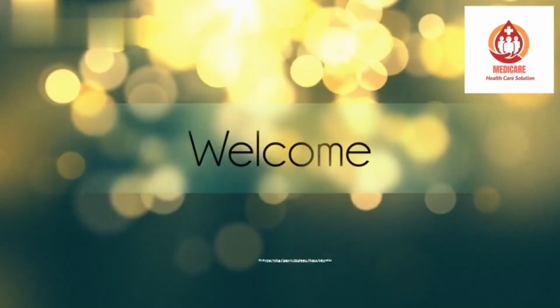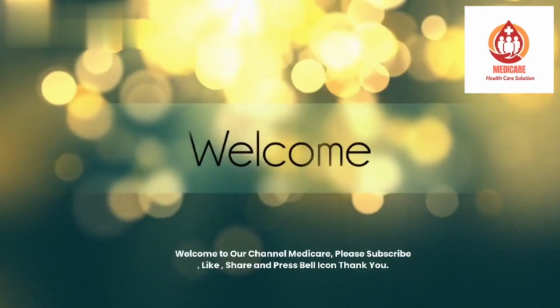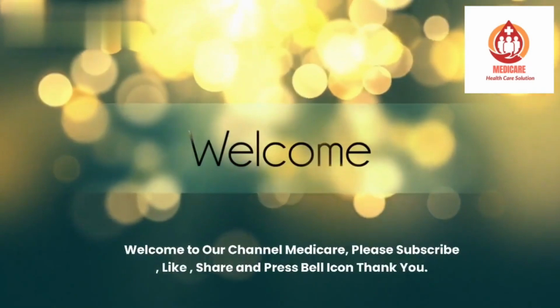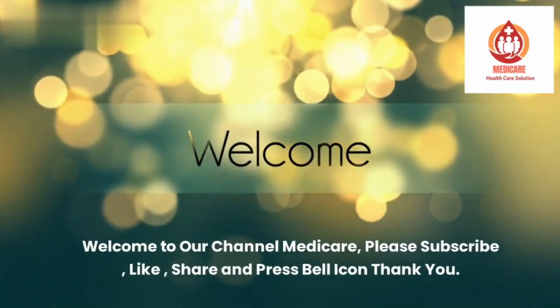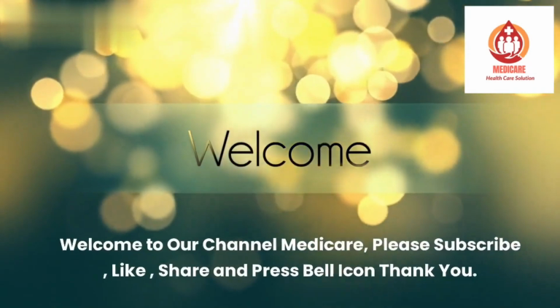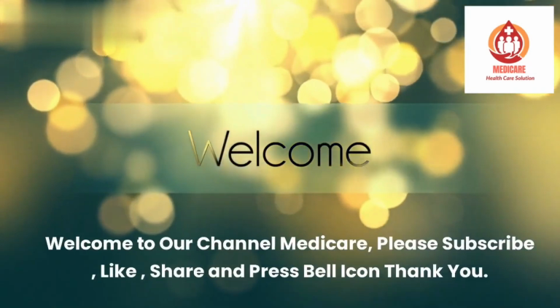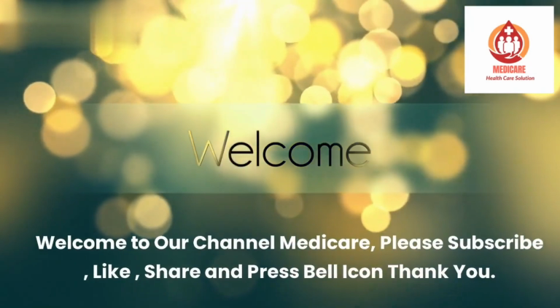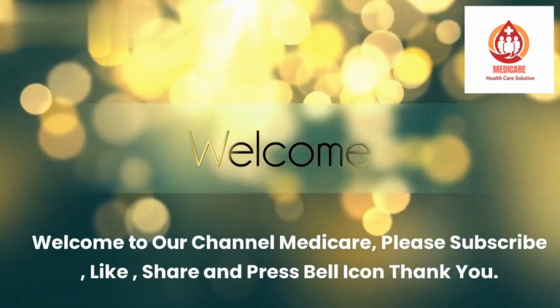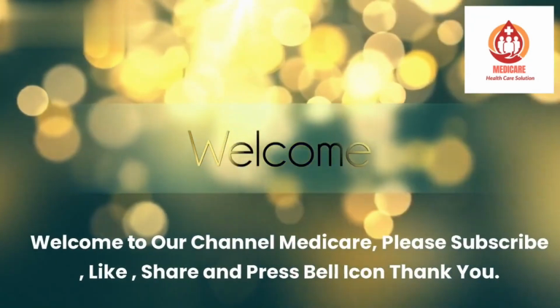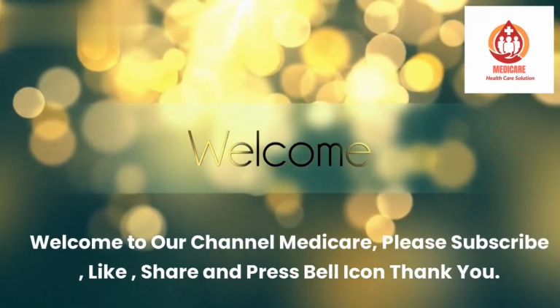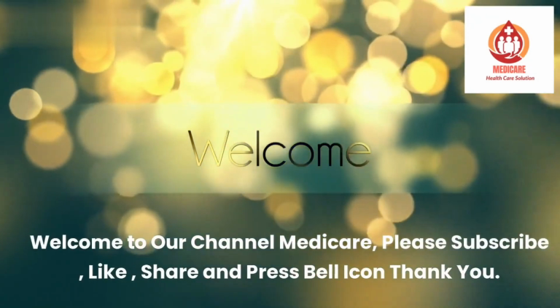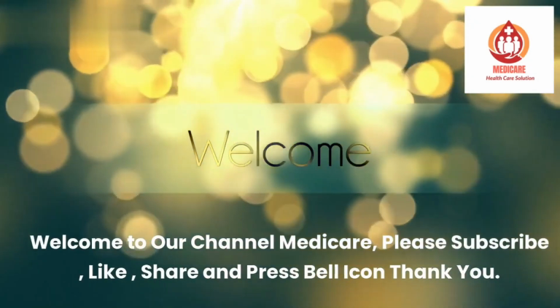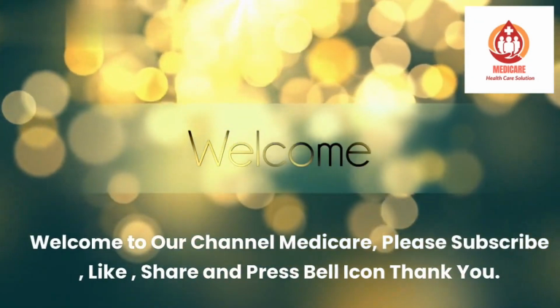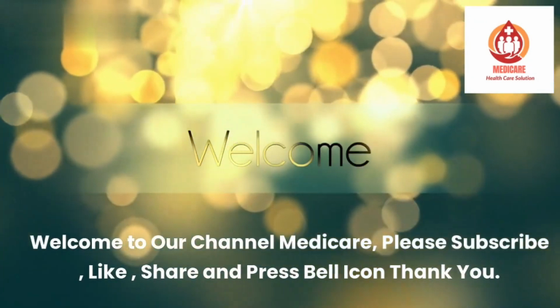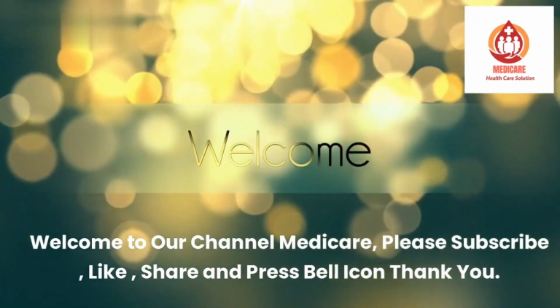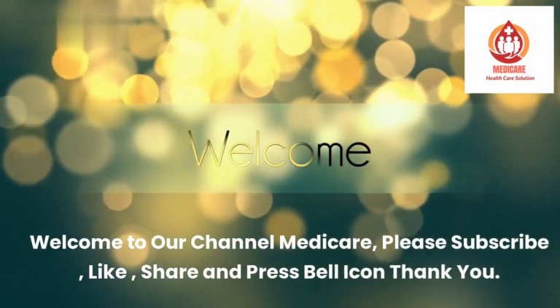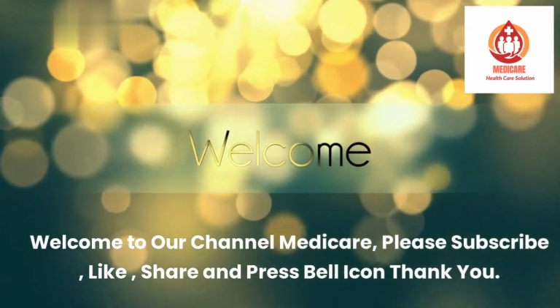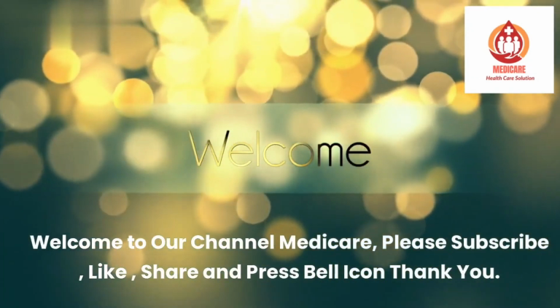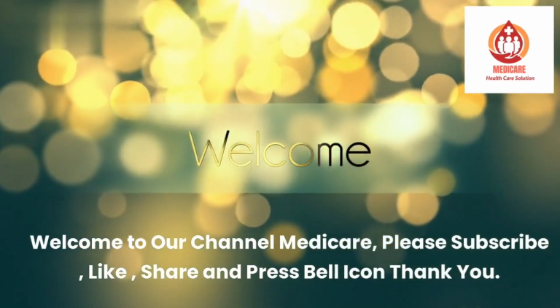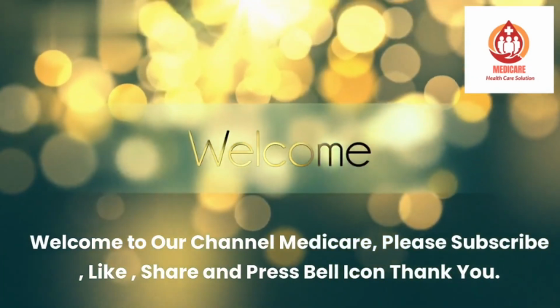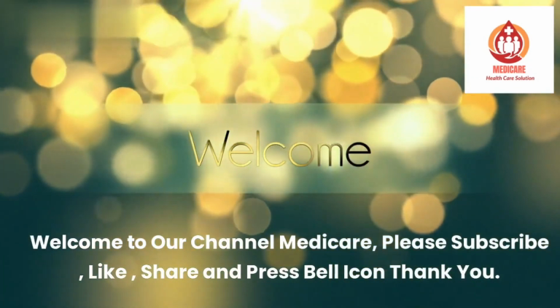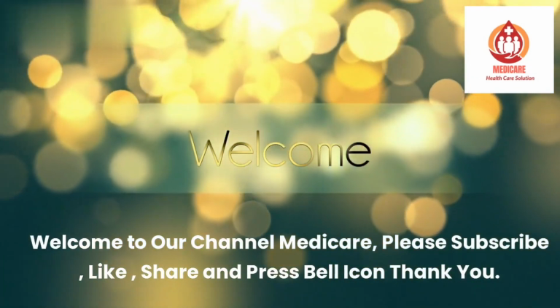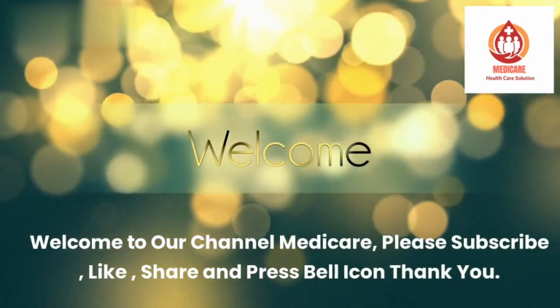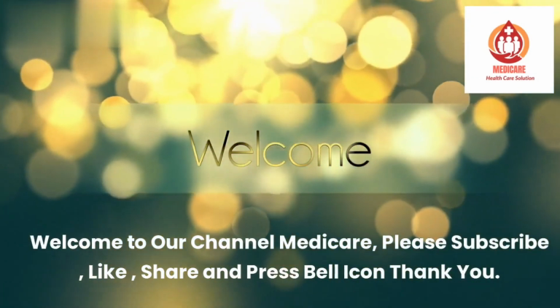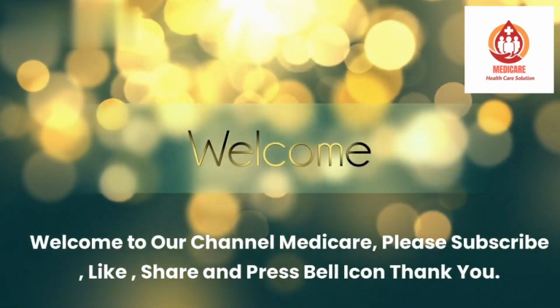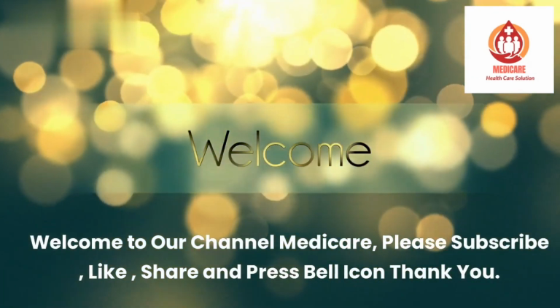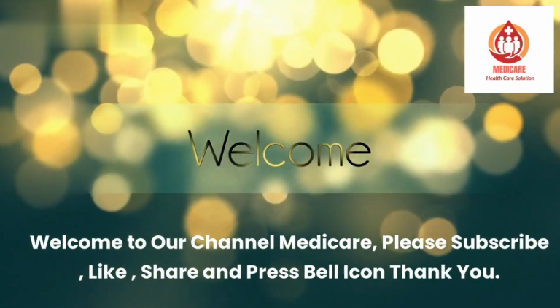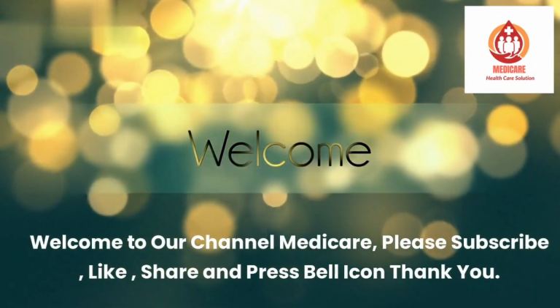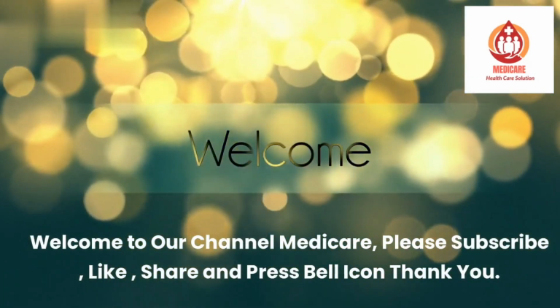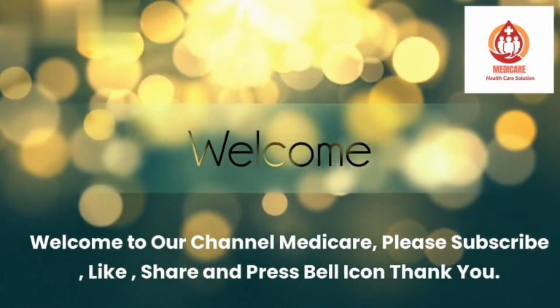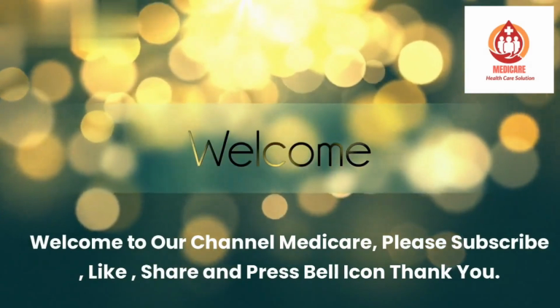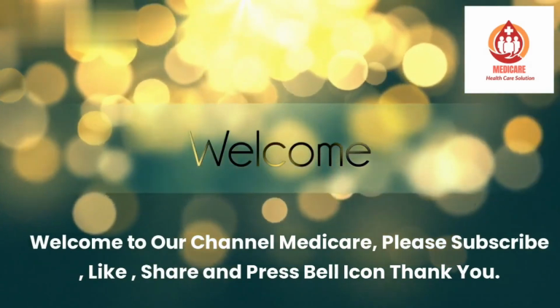Welcome to our channel Medicare. Please subscribe, like, share, and press the bell icon. Thank you.